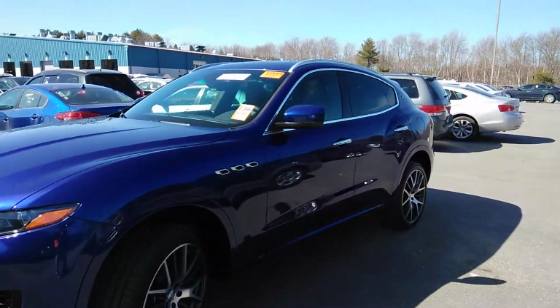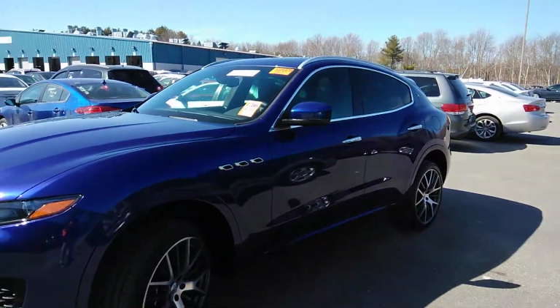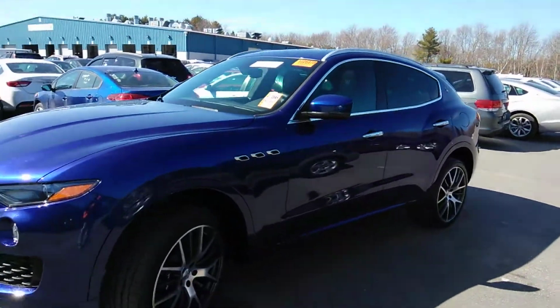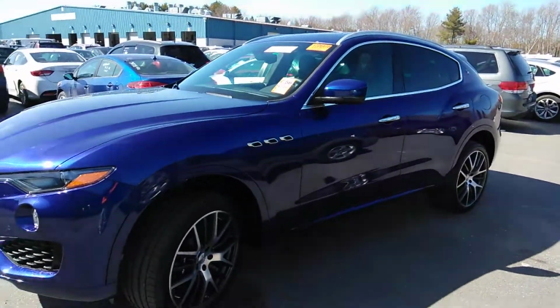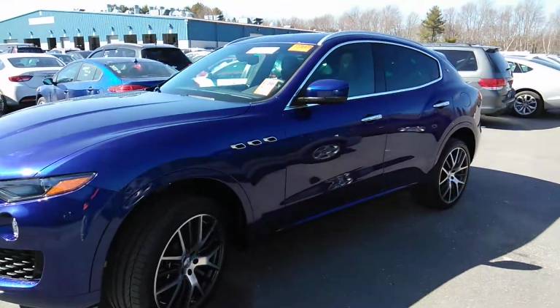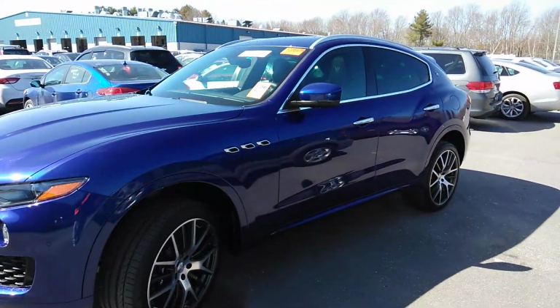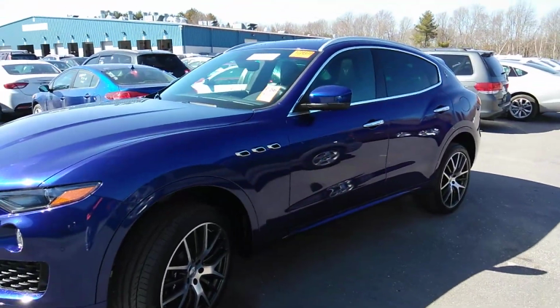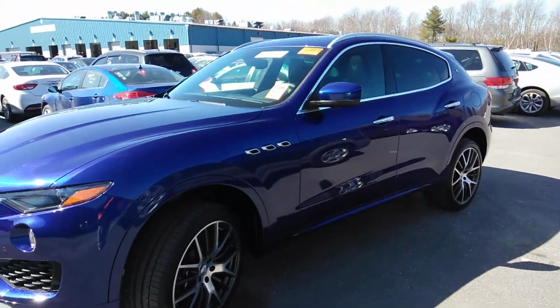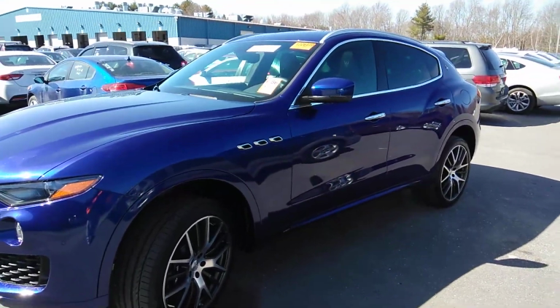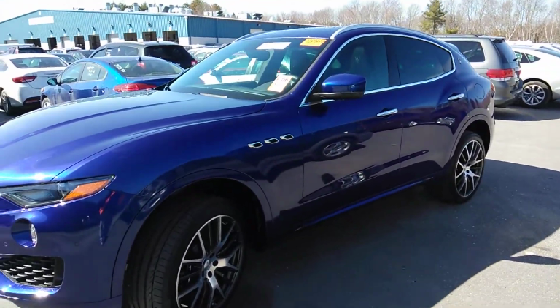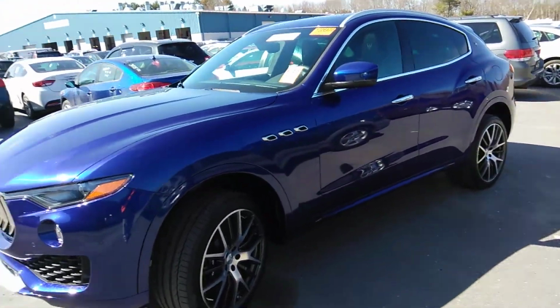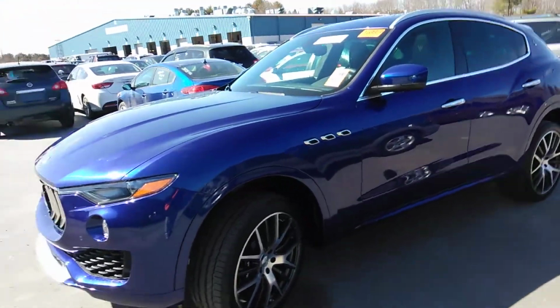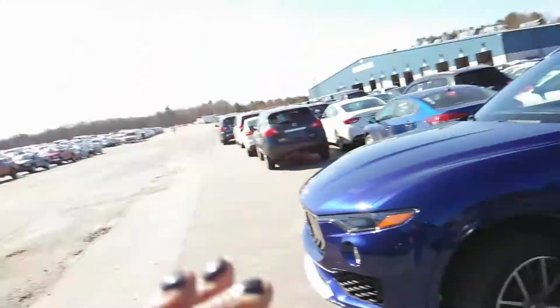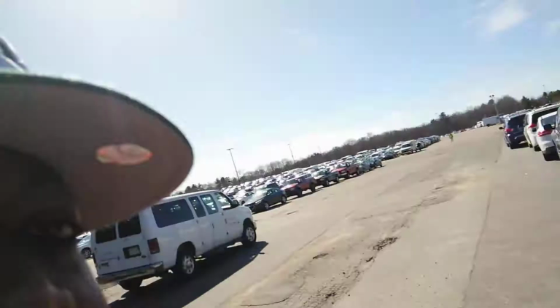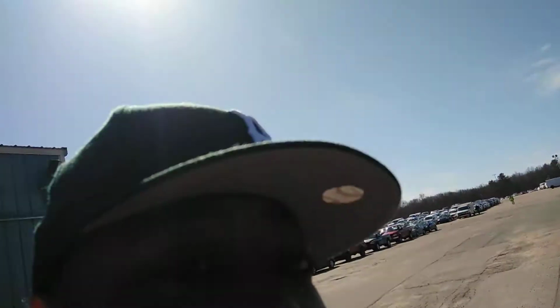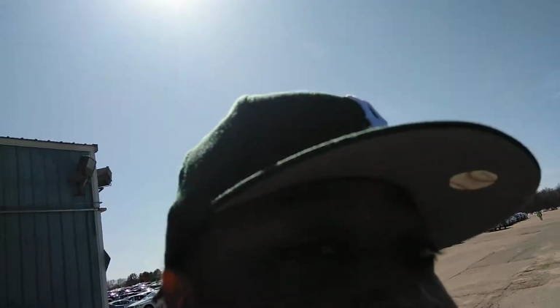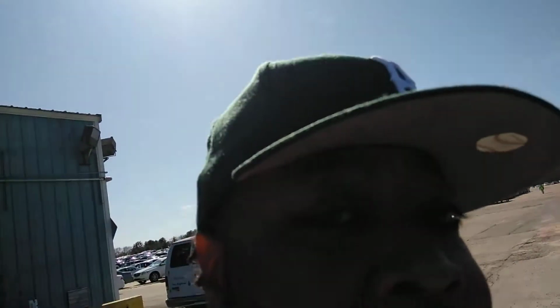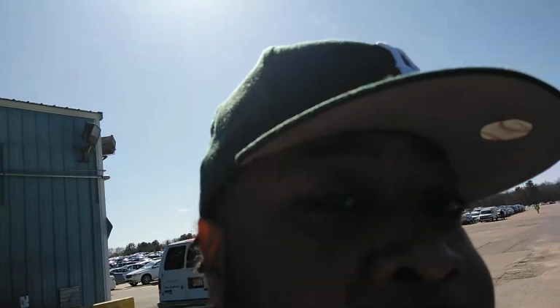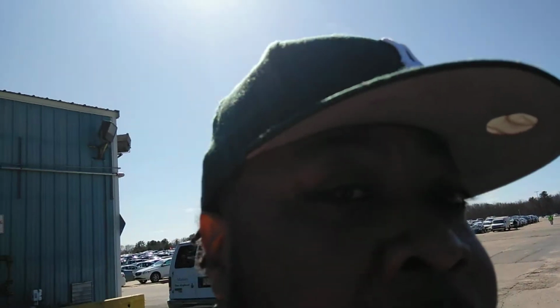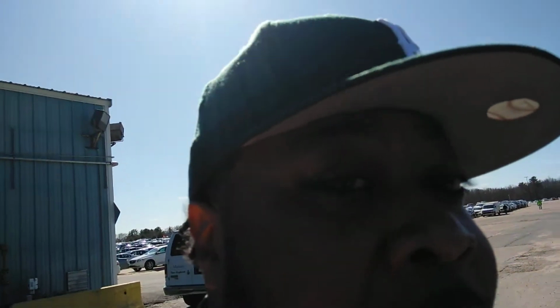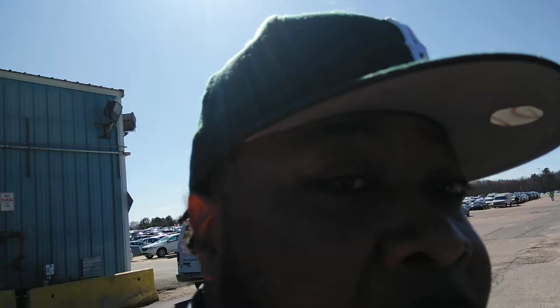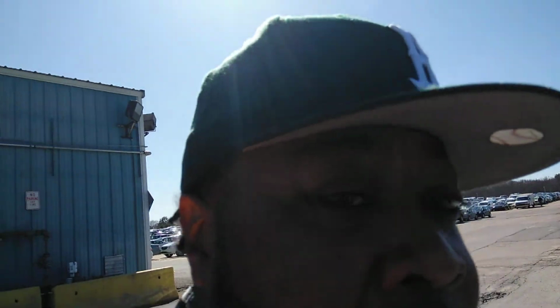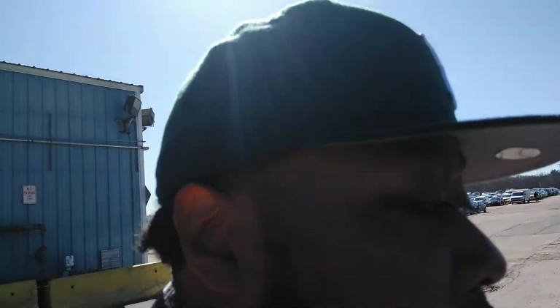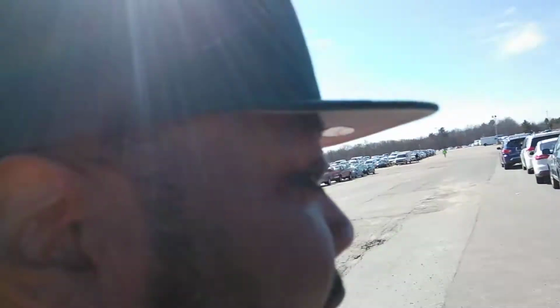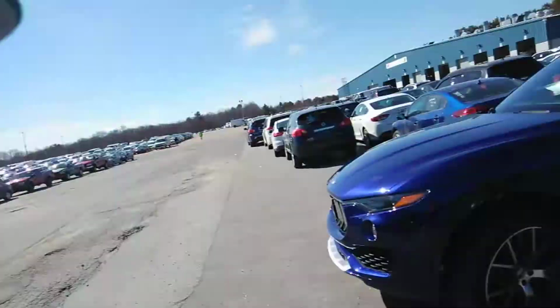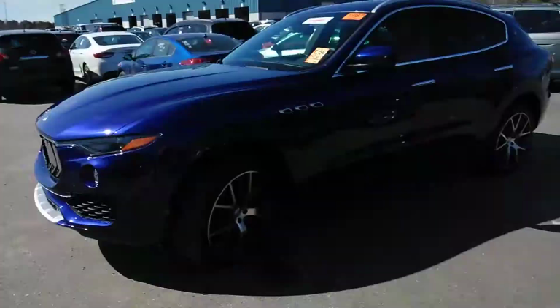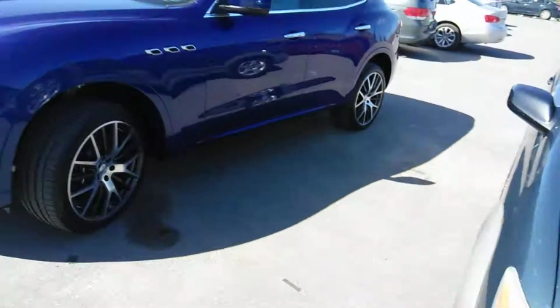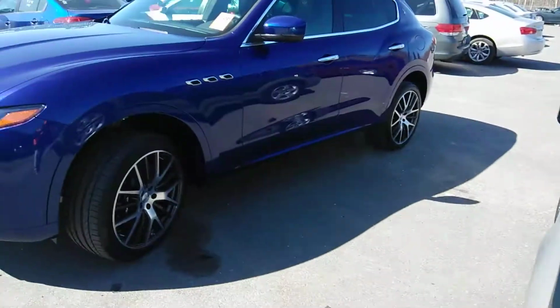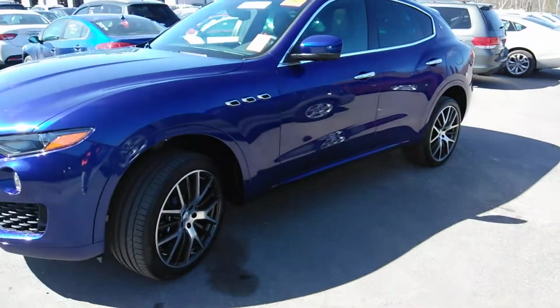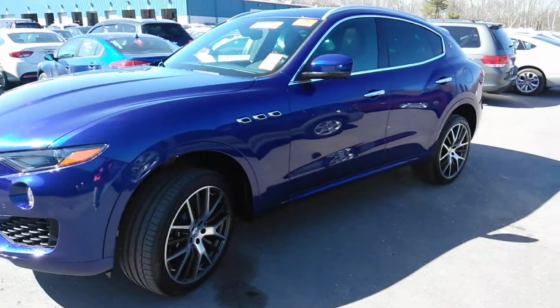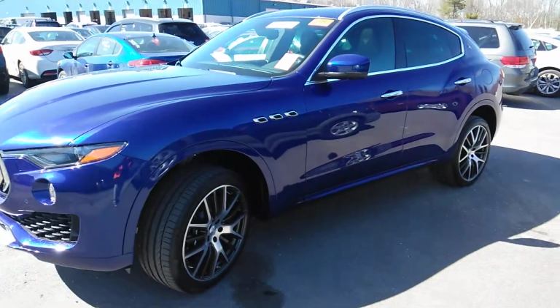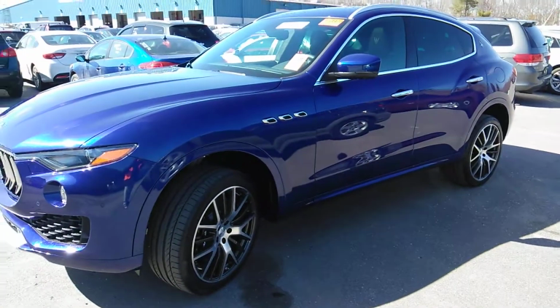Maserati truck, baby. Tight. Seen it here first, baby. Real life.